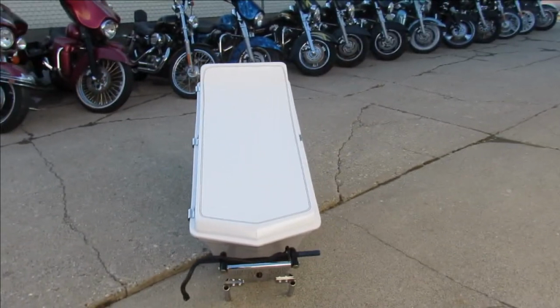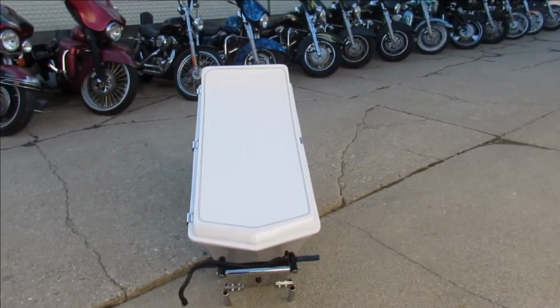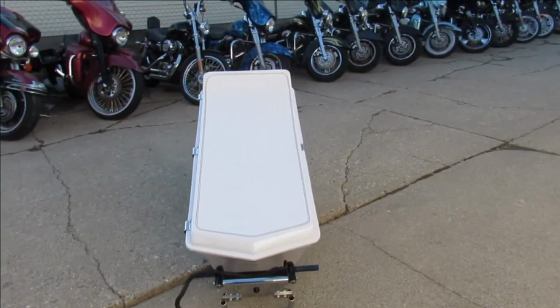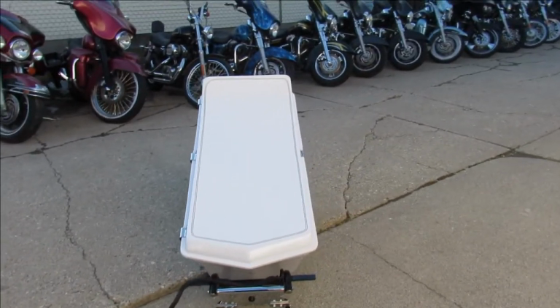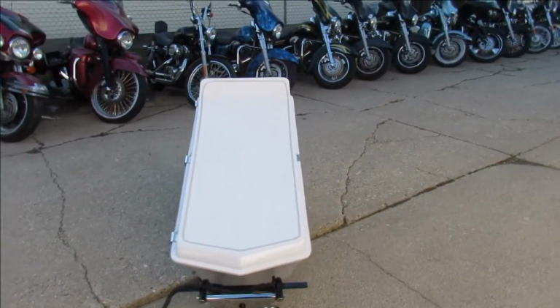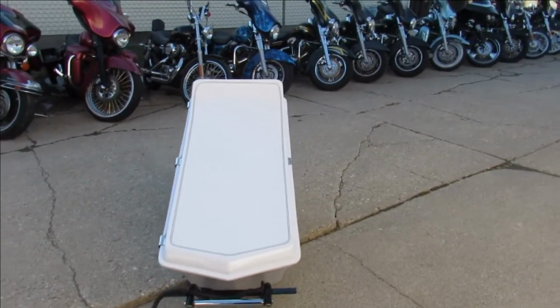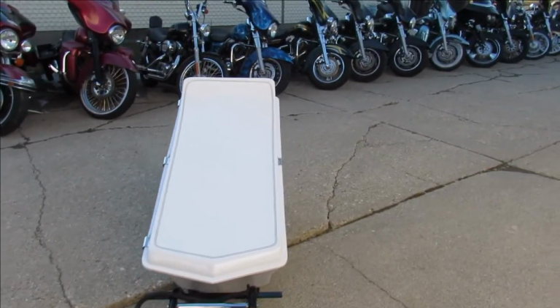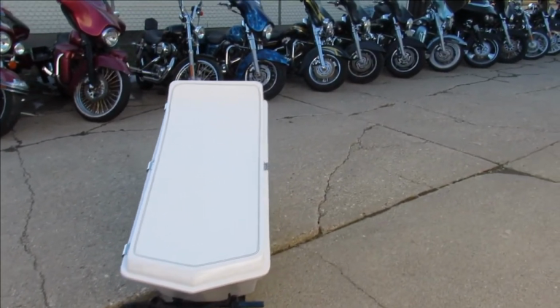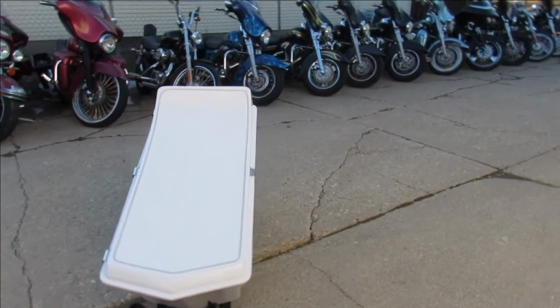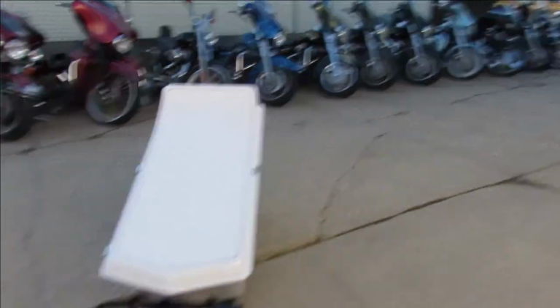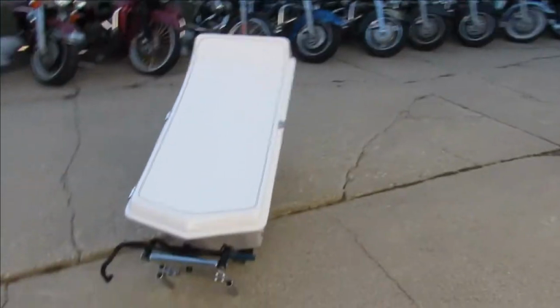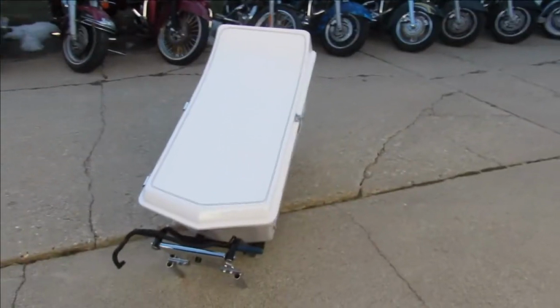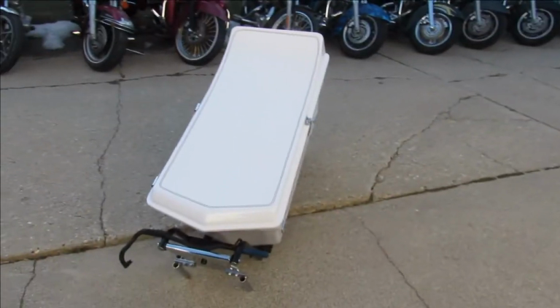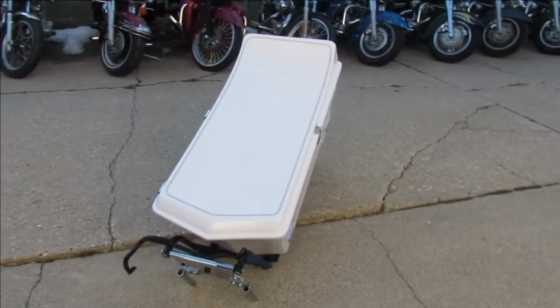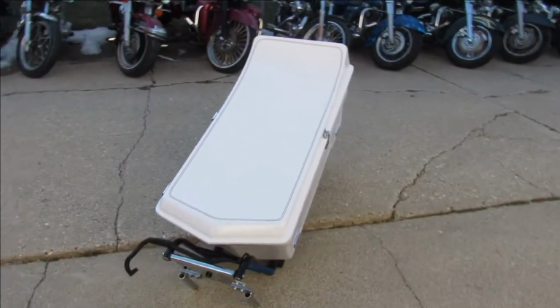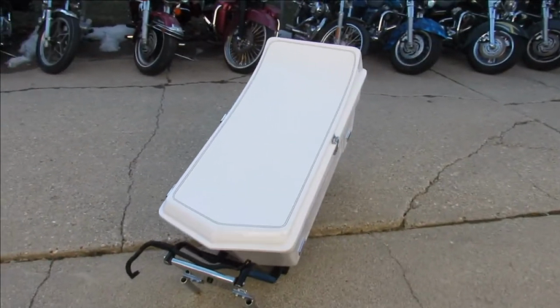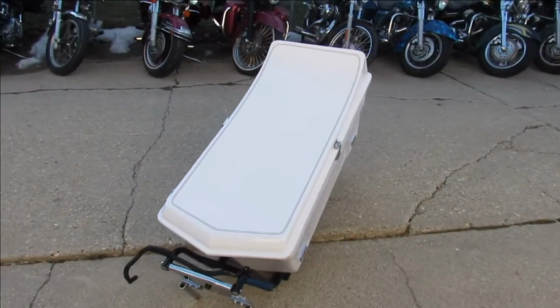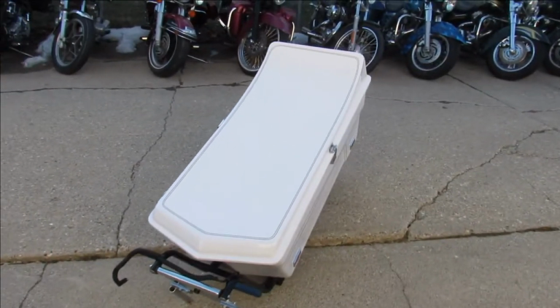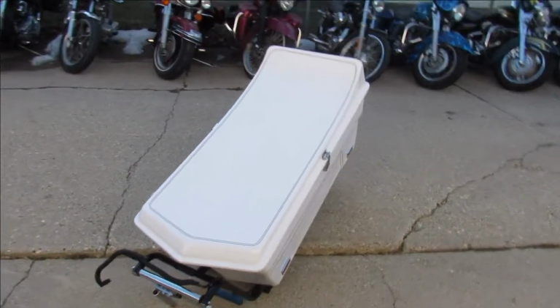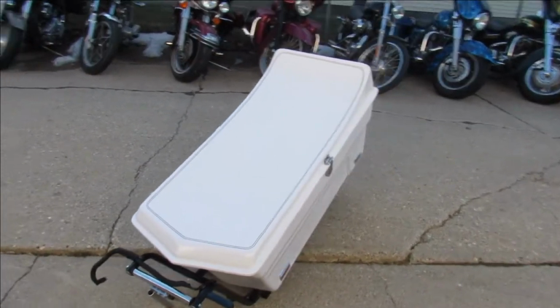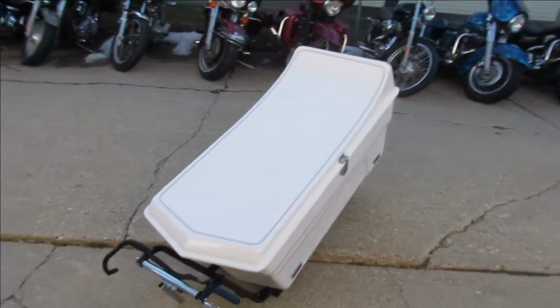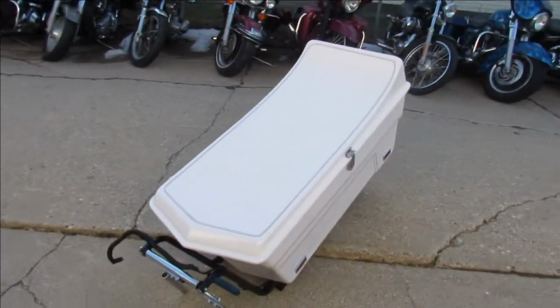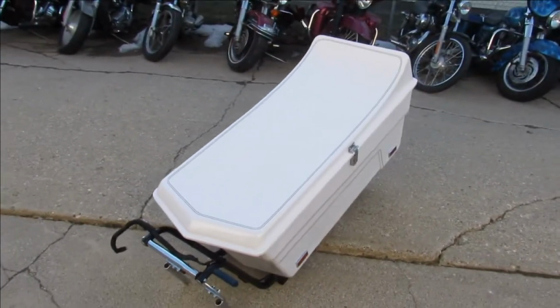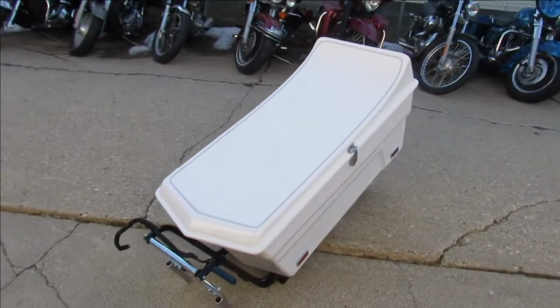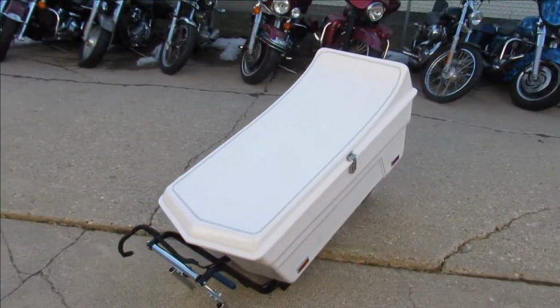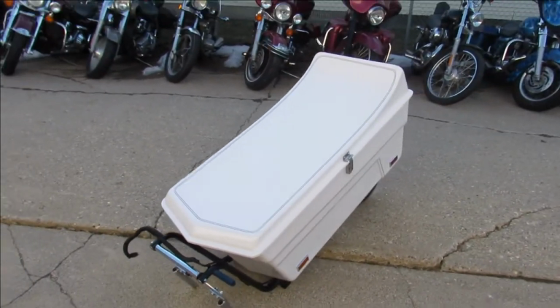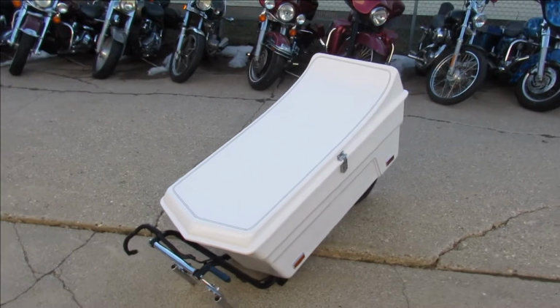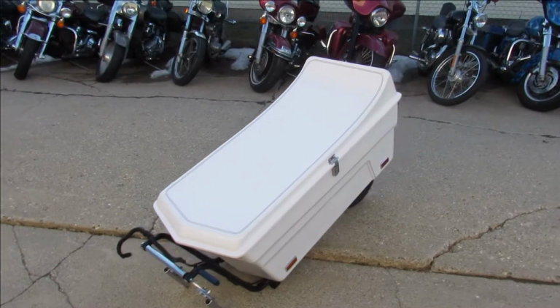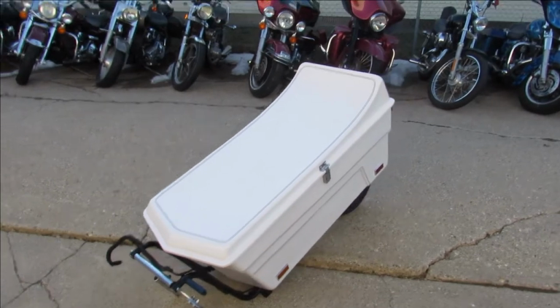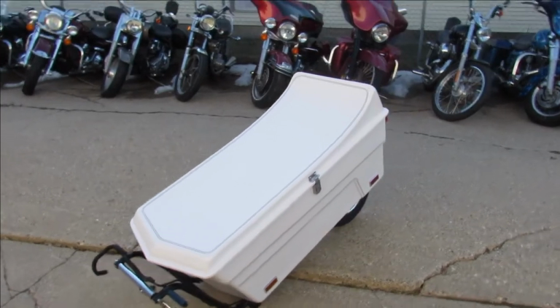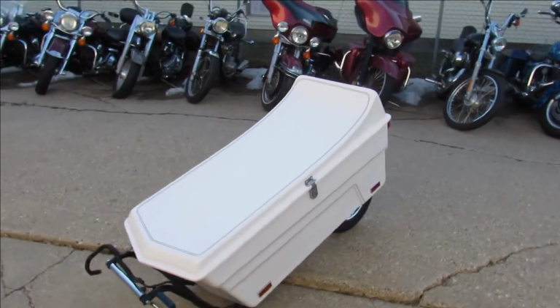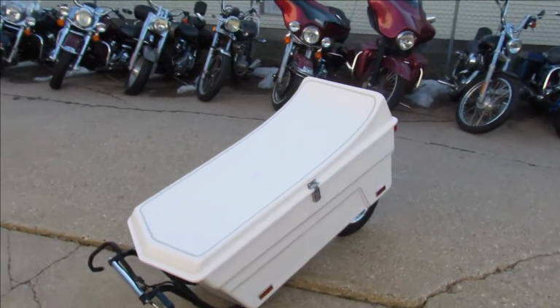It's a Uni-Go ultra-light trailer, it's got all the mounting hardware. Nice, clean, ready to go.